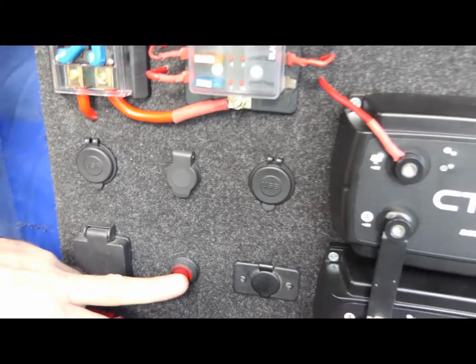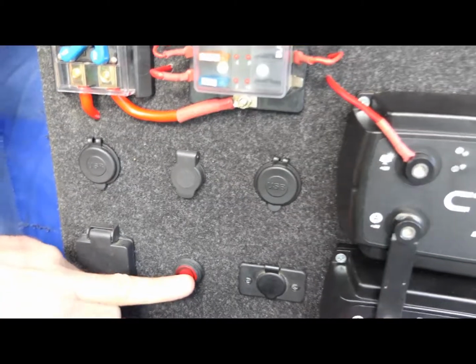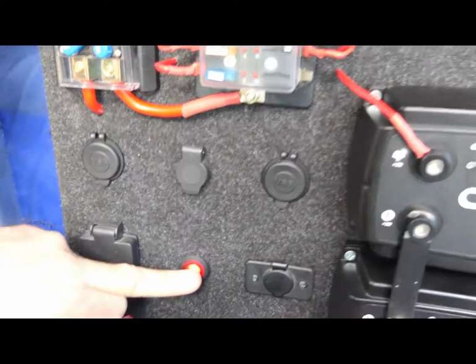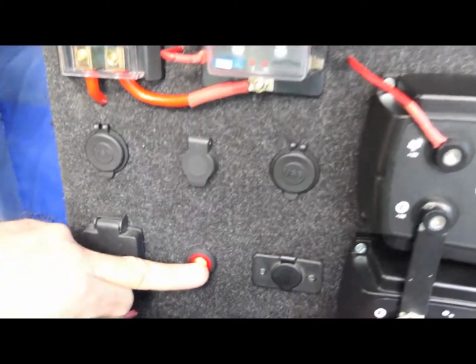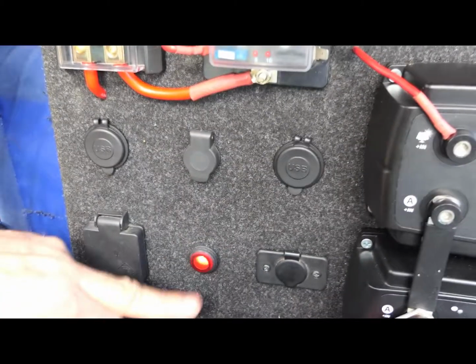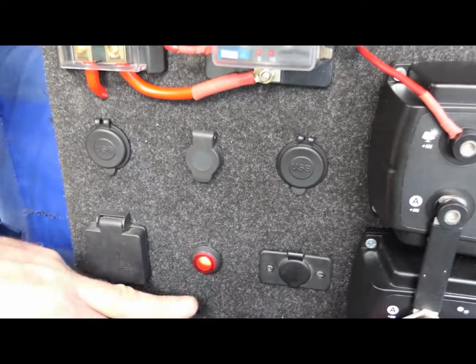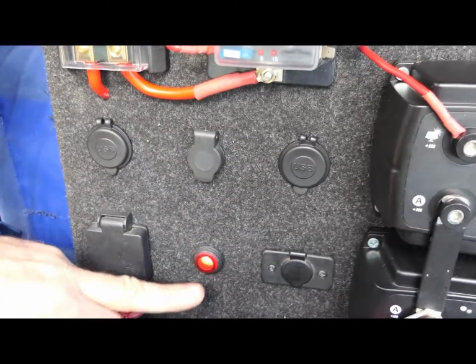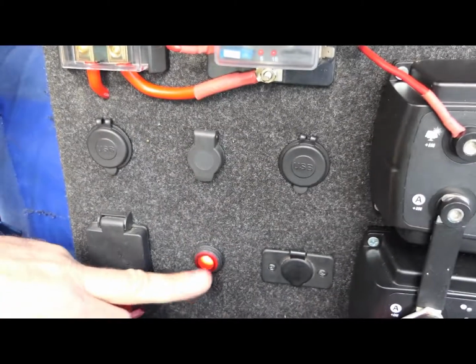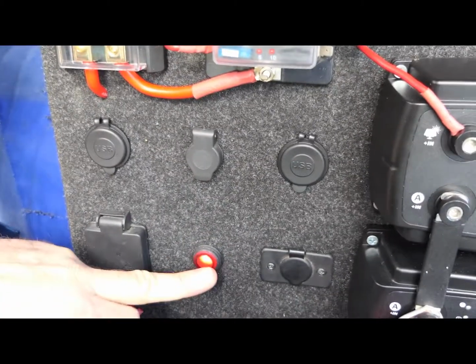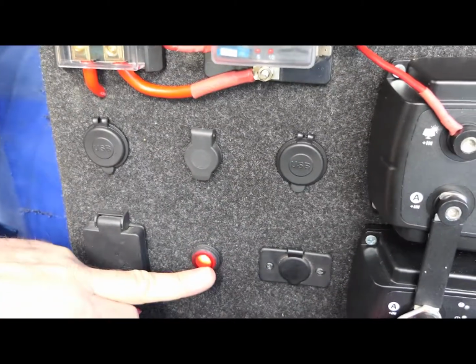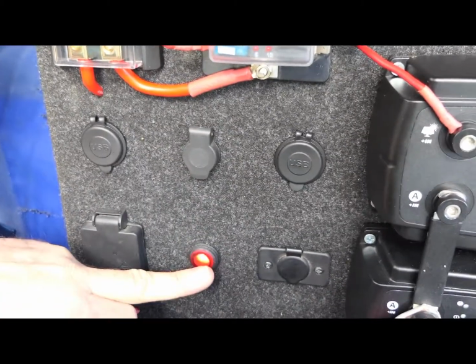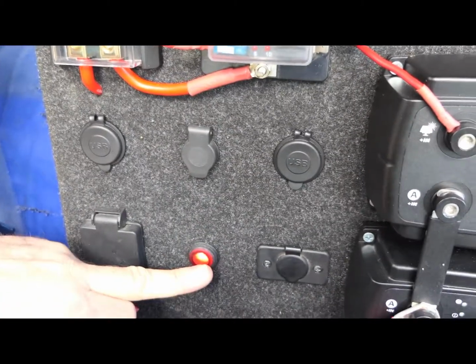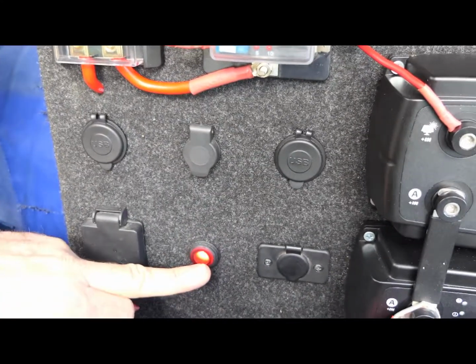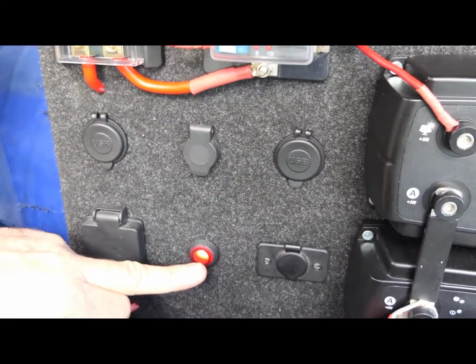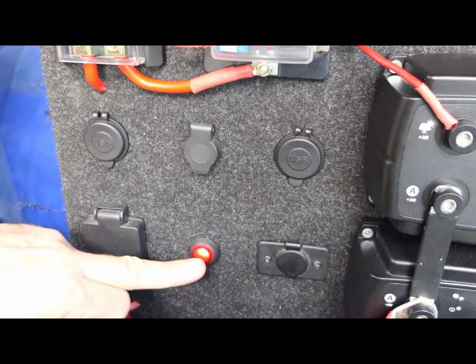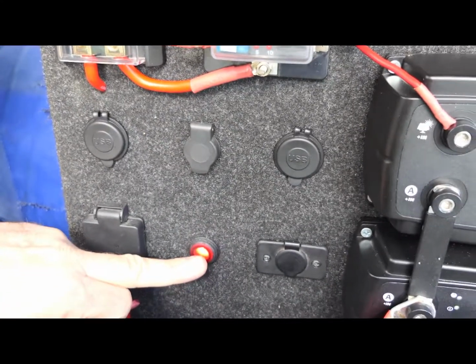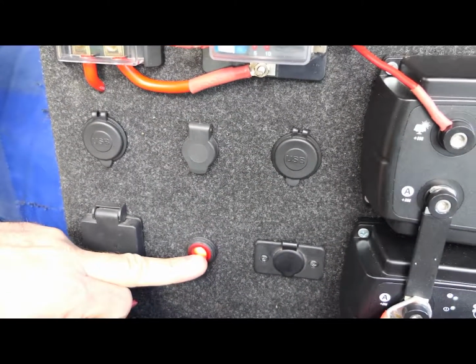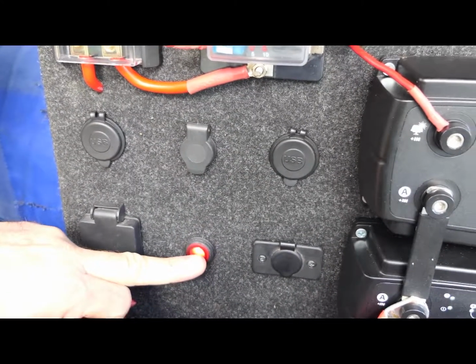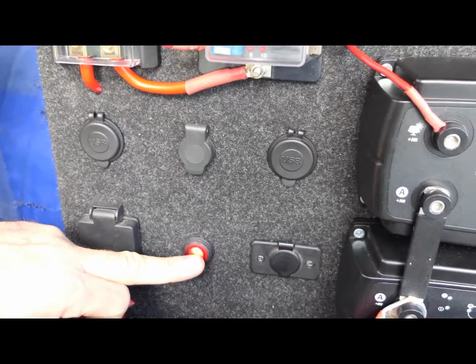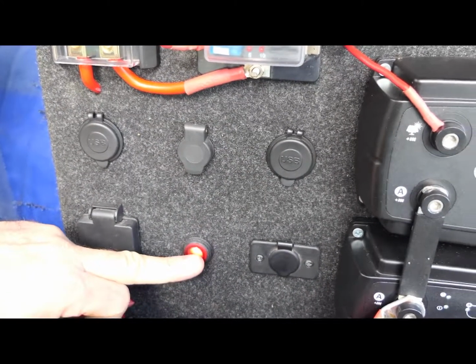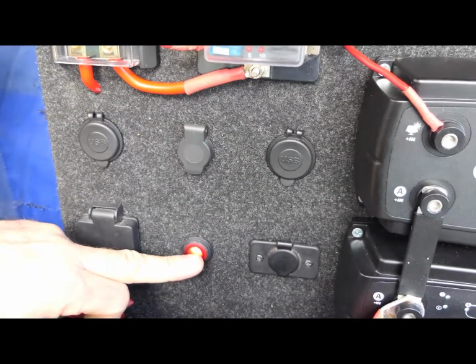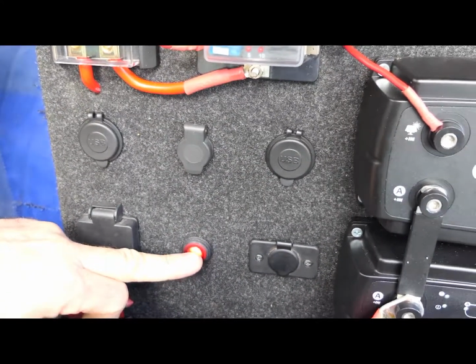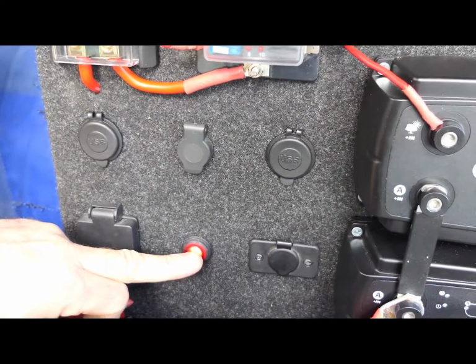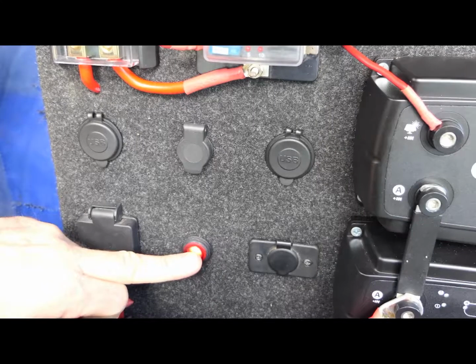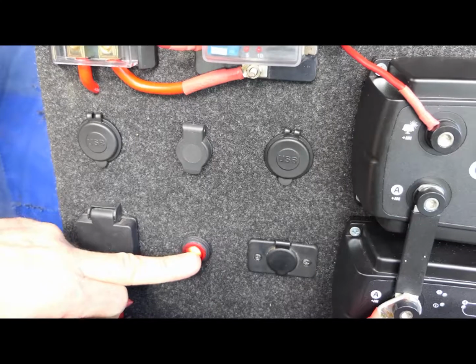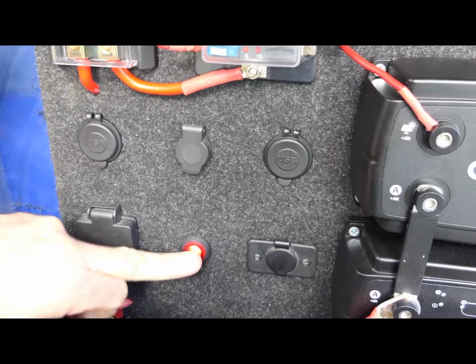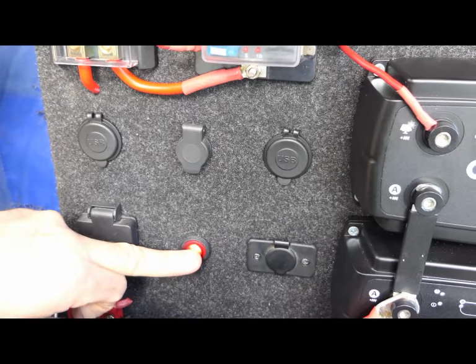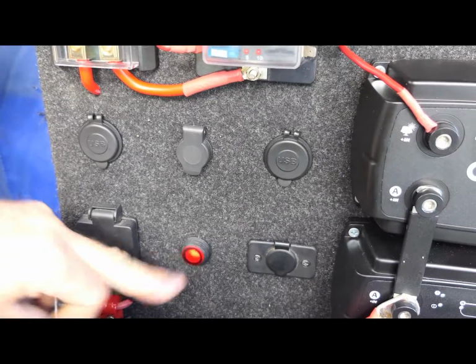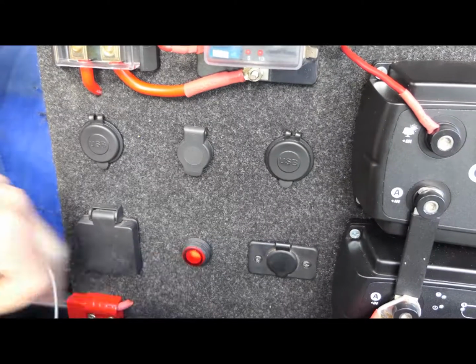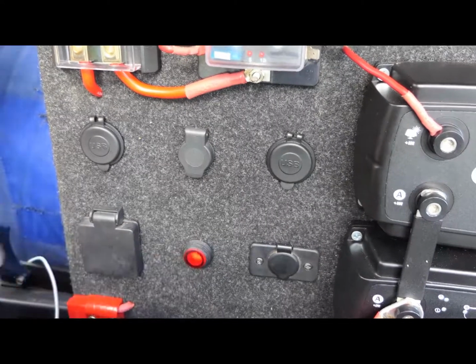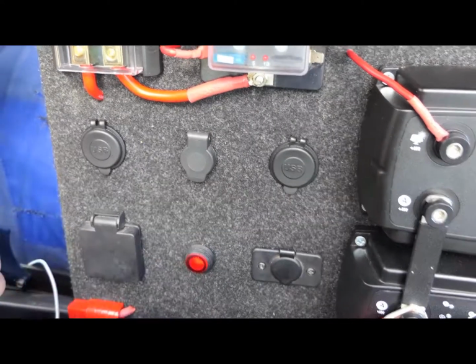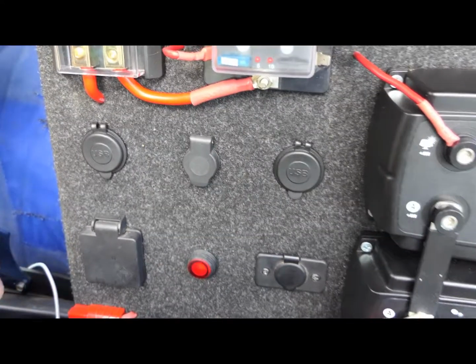Push the button here, it illuminates. That turns our inverter on, which is down underneath with the batteries. Push it again to turn it off.